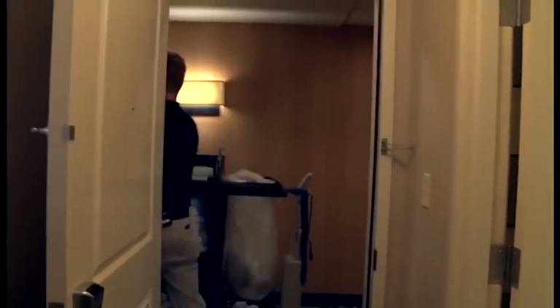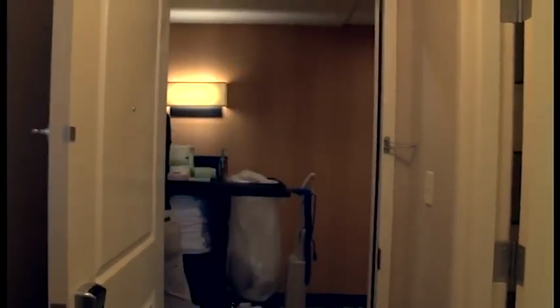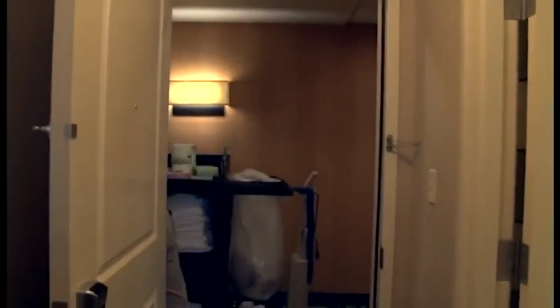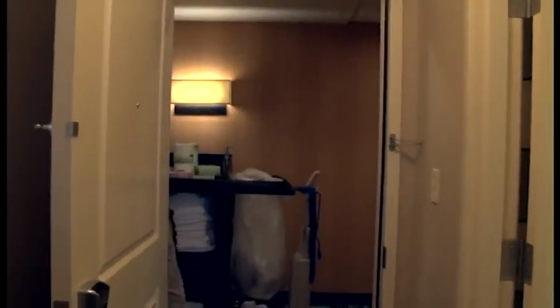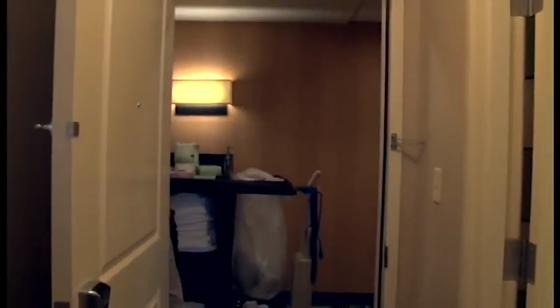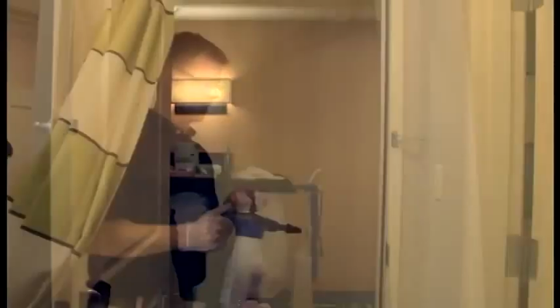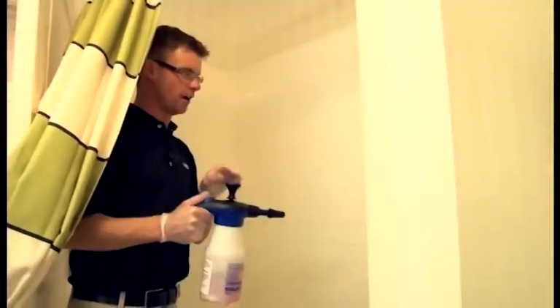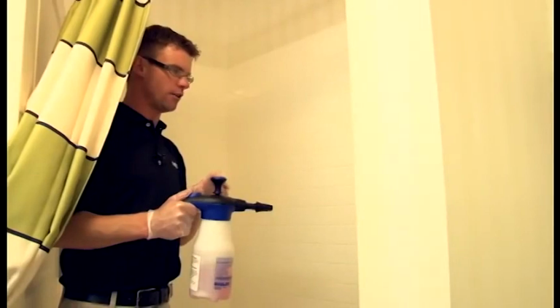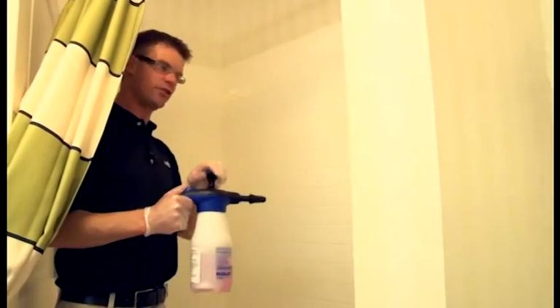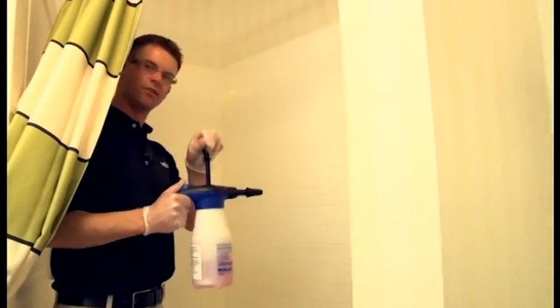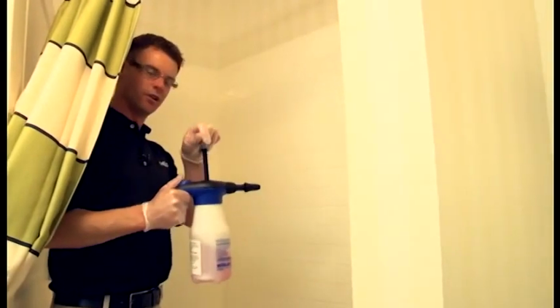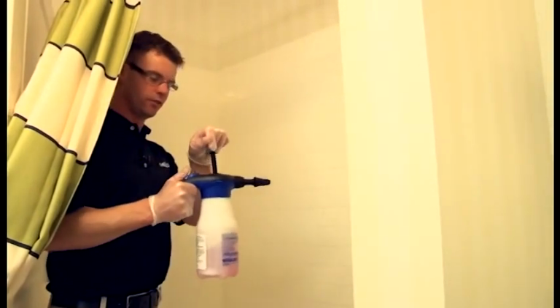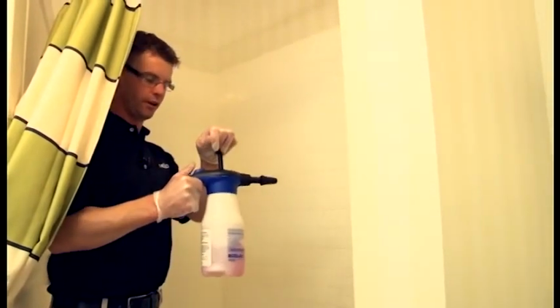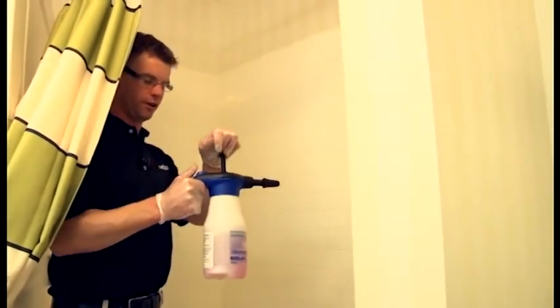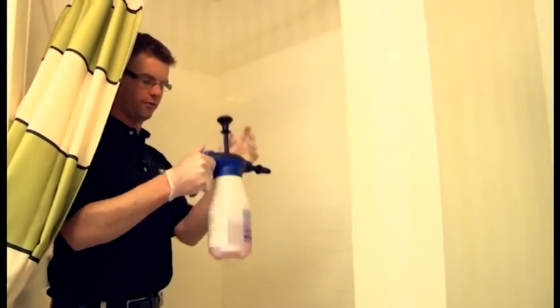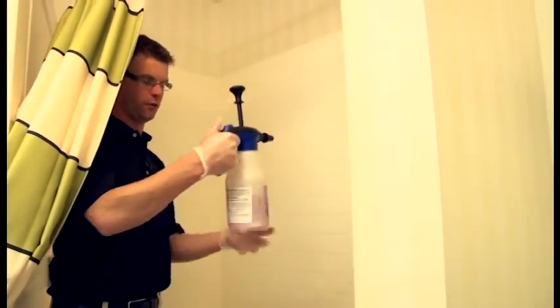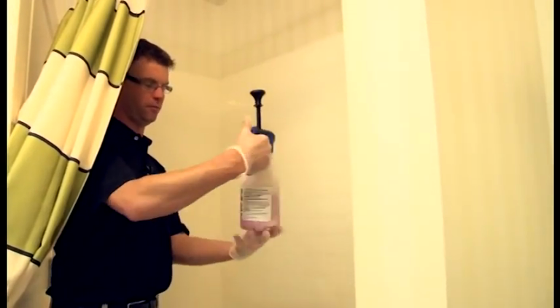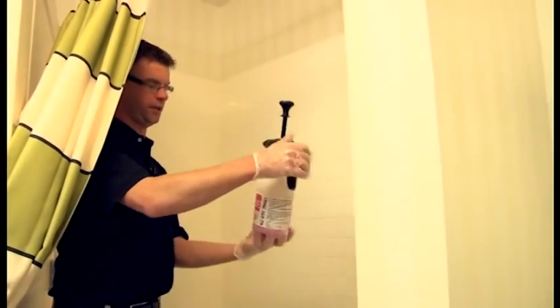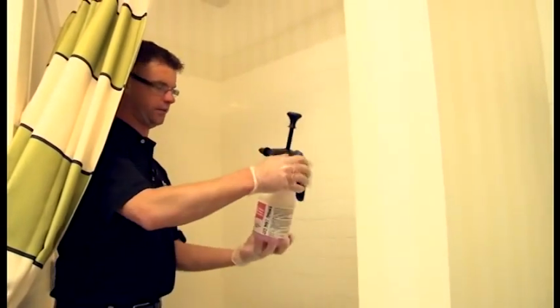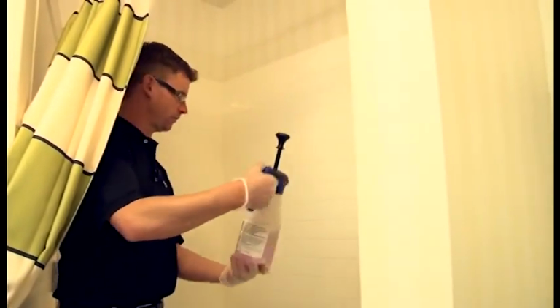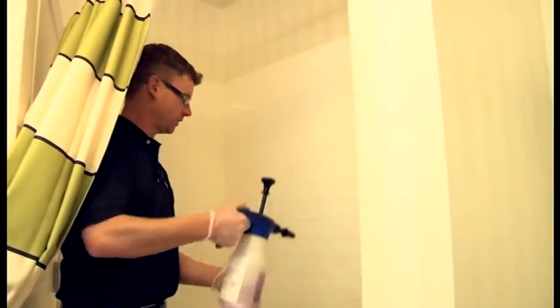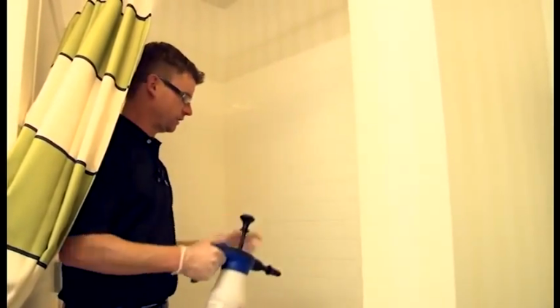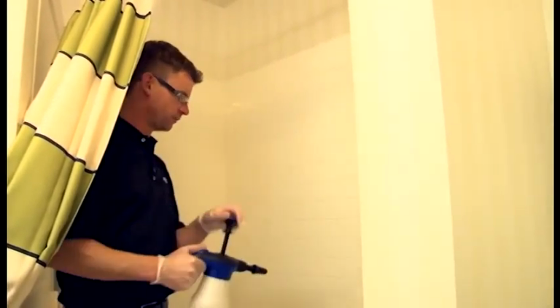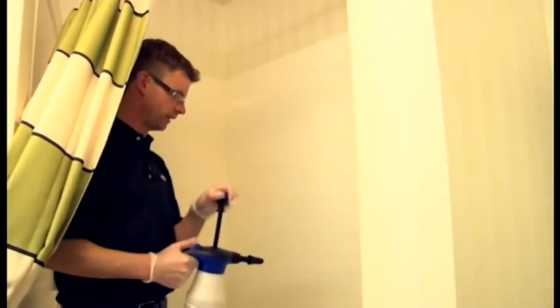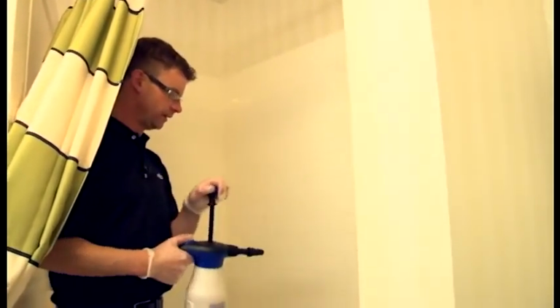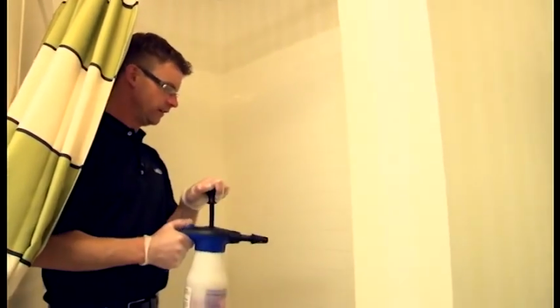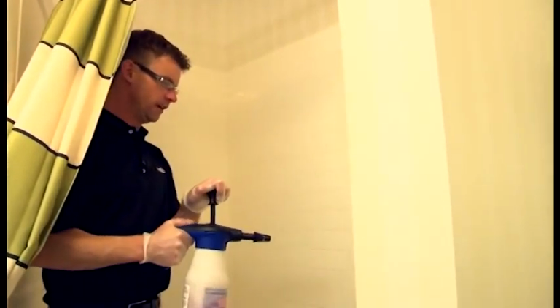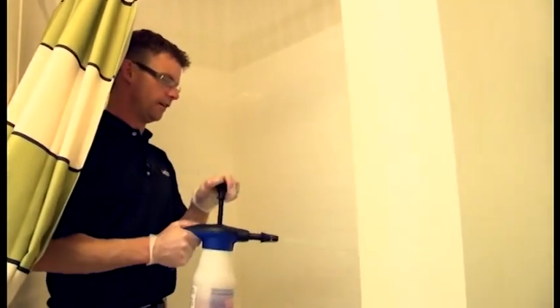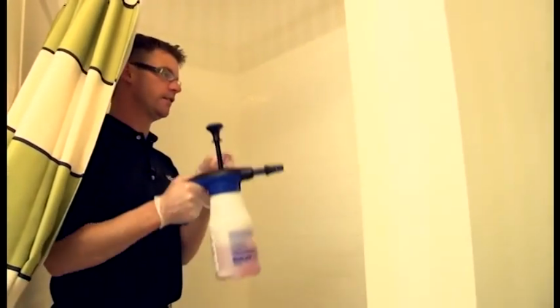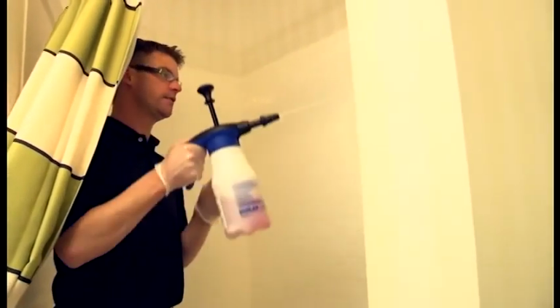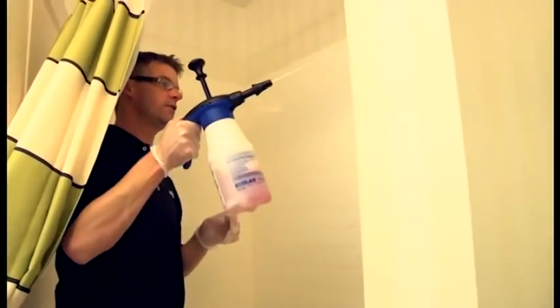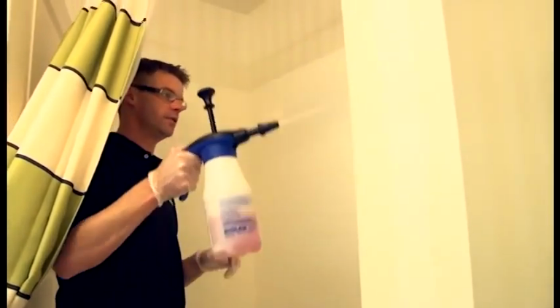We need to spray our shower walls with our foam pink sprayer and spread it and let it soak.